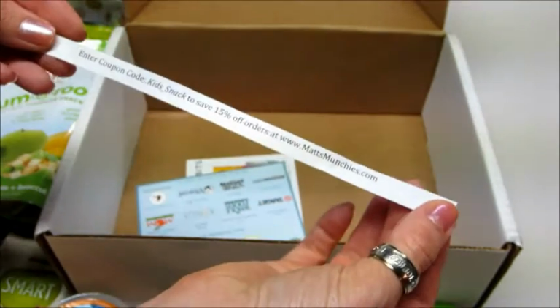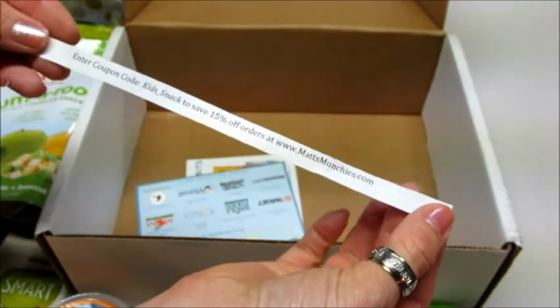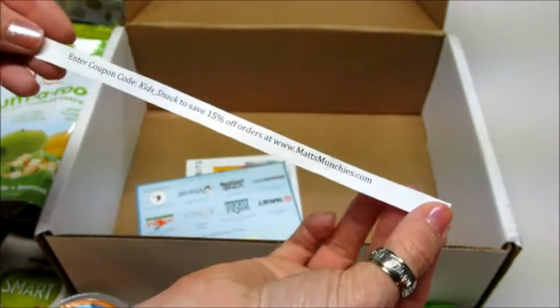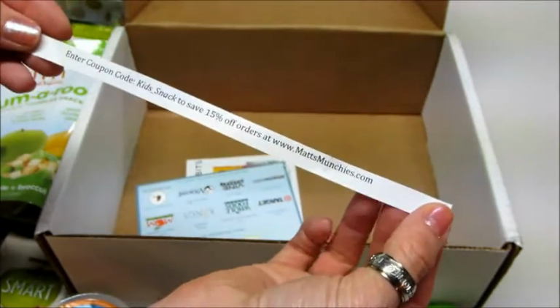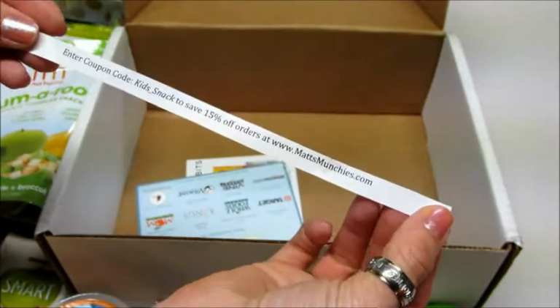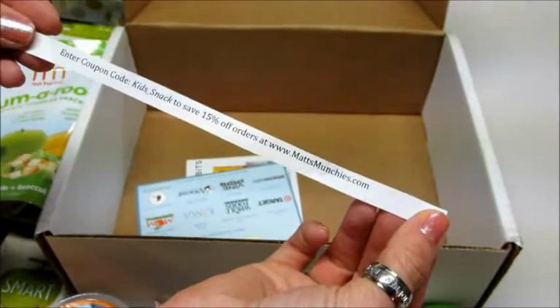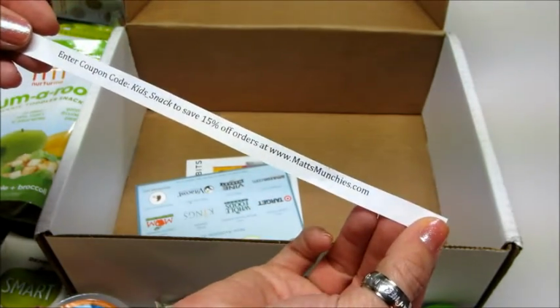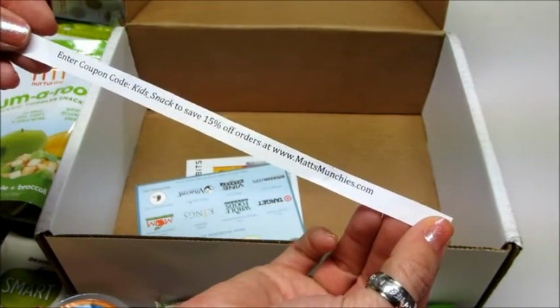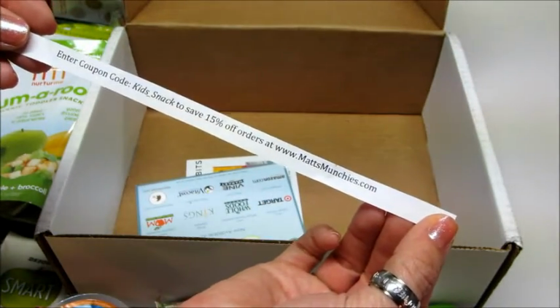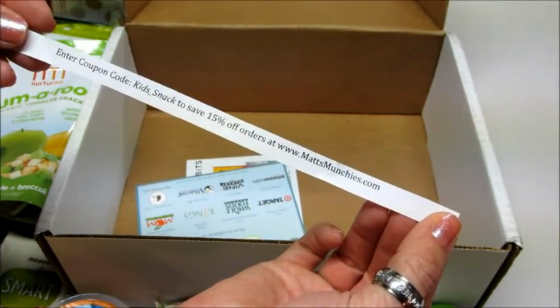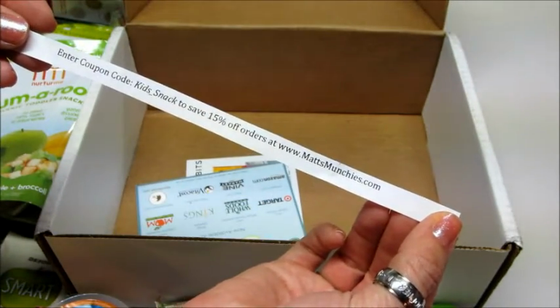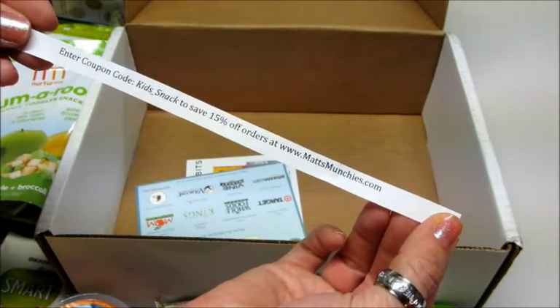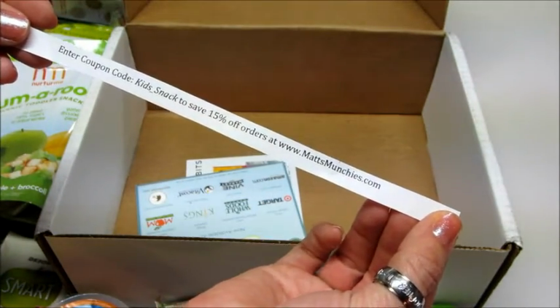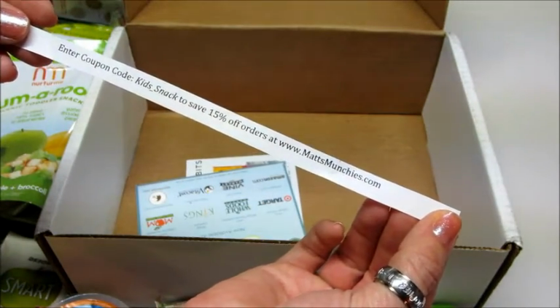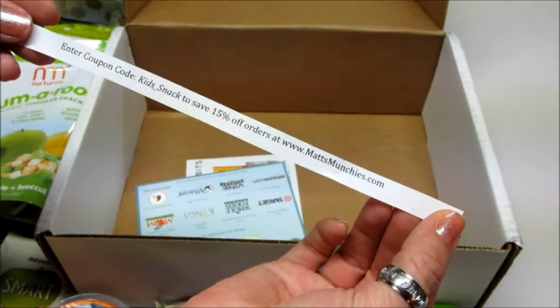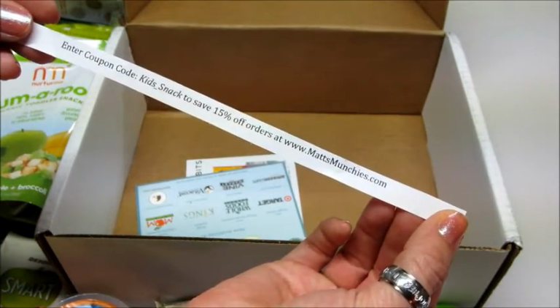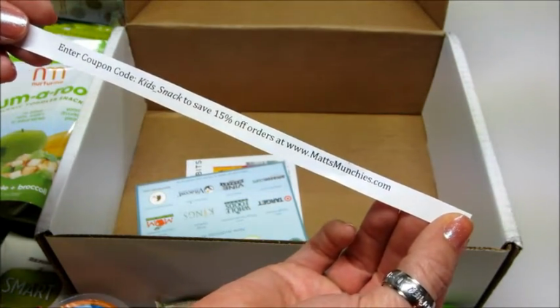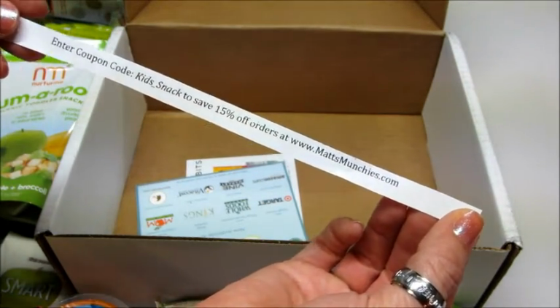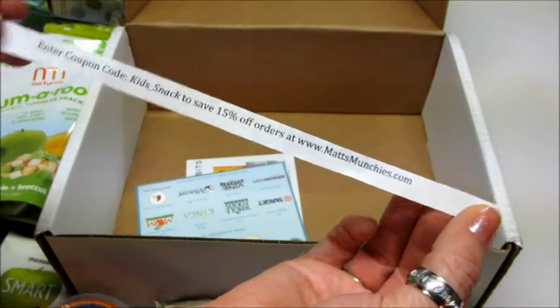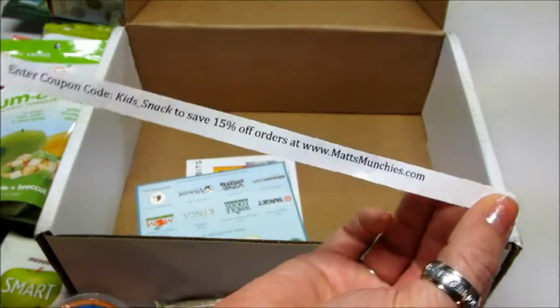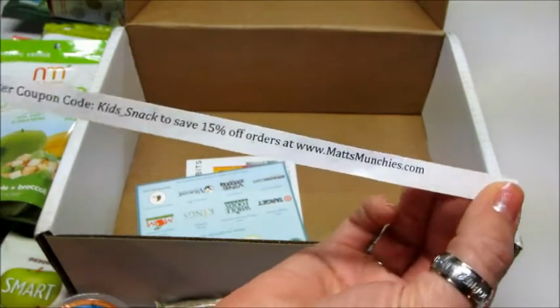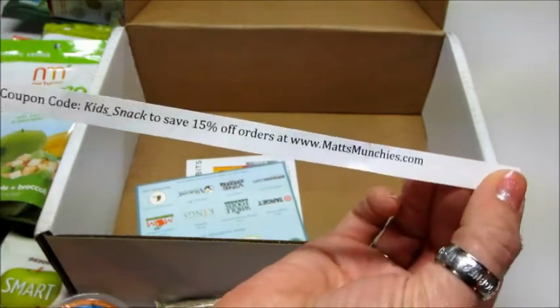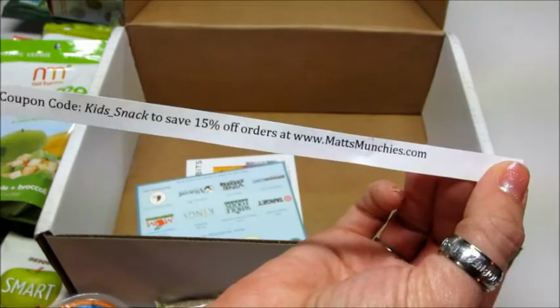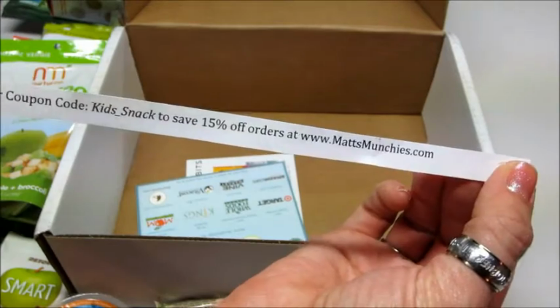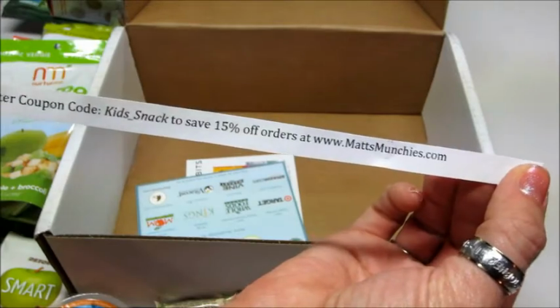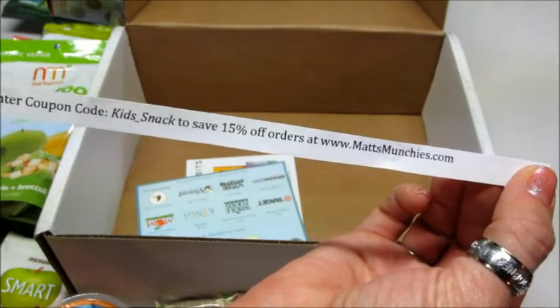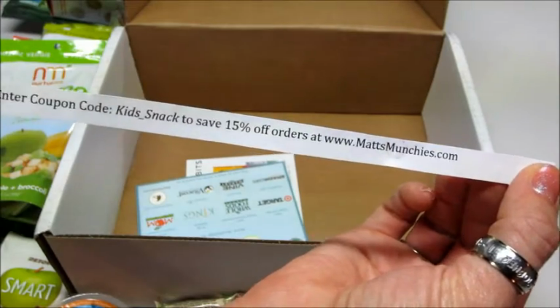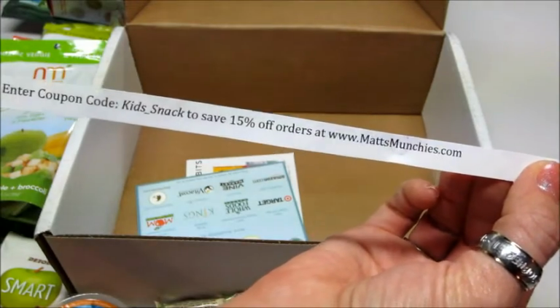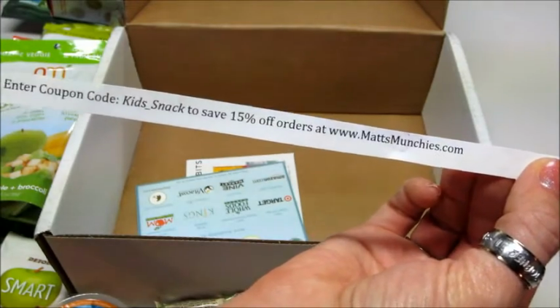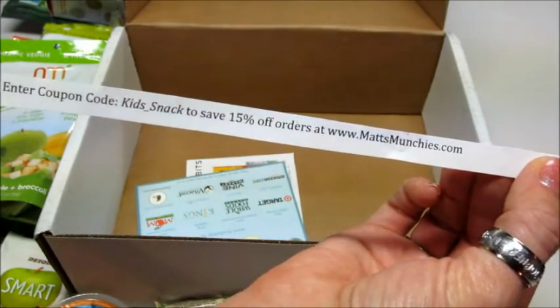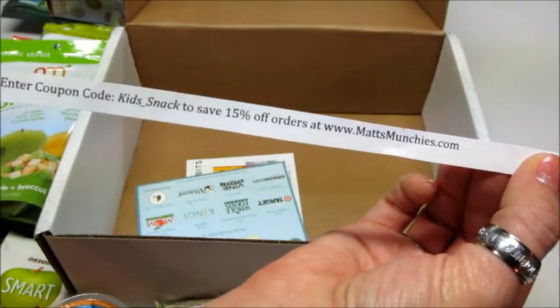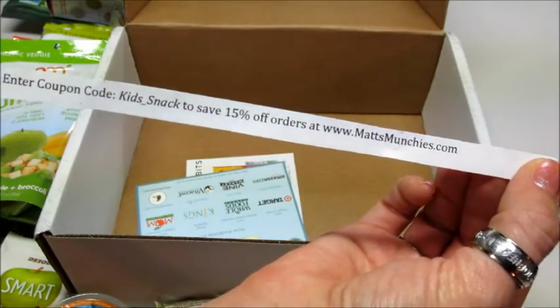There's a coupon code for 15% off your orders at mattmunchies.com — there's a coupon code if anyone would like to use it.